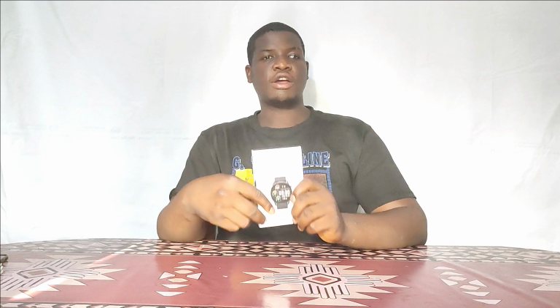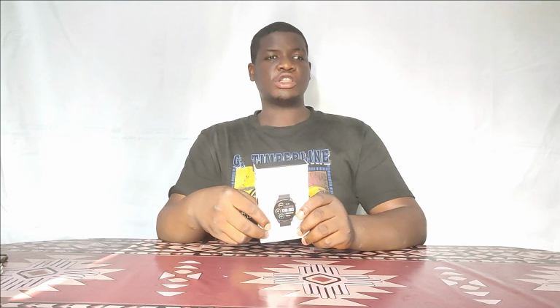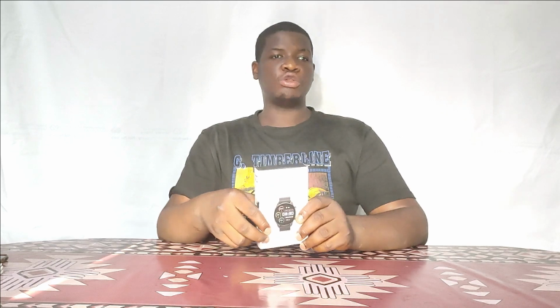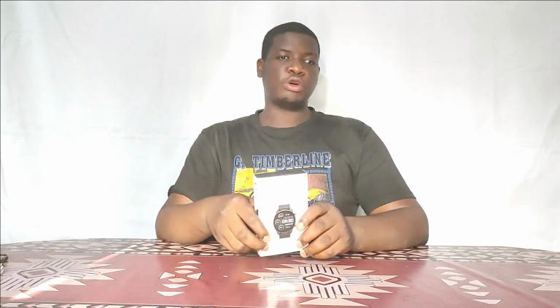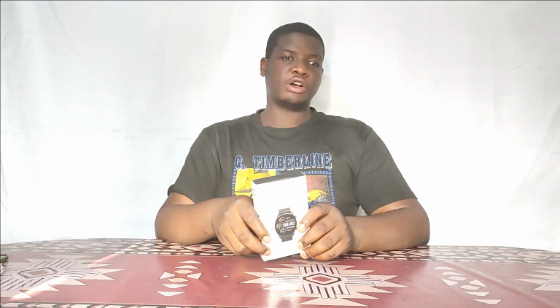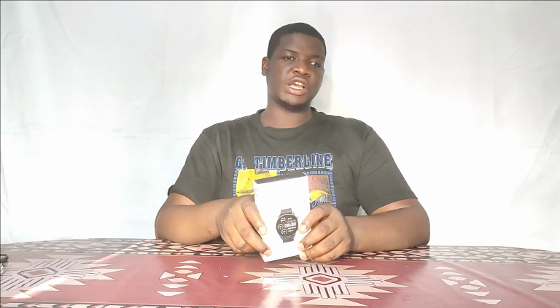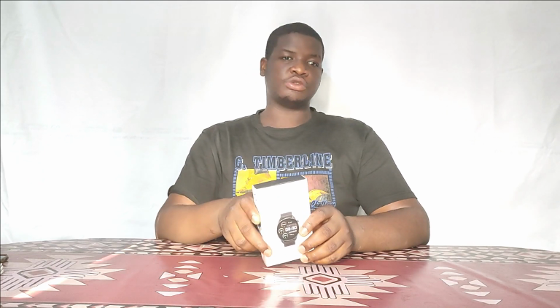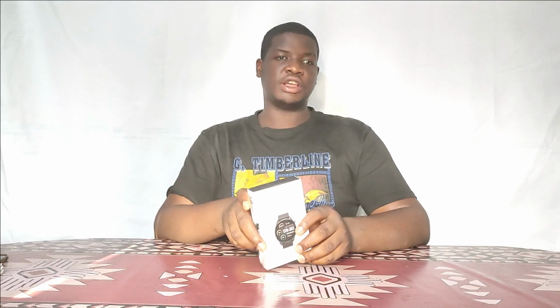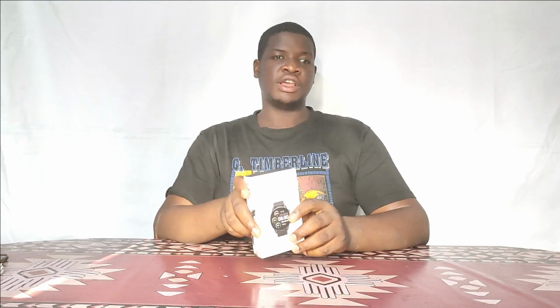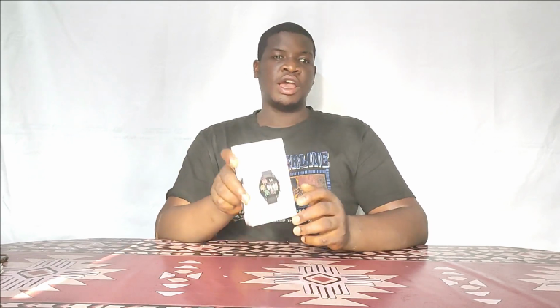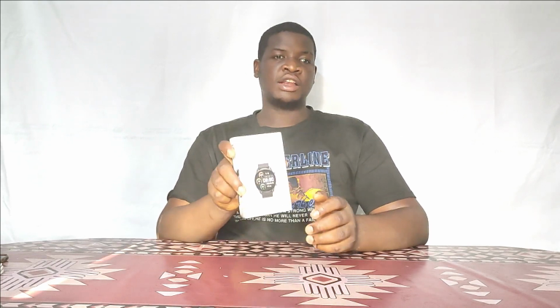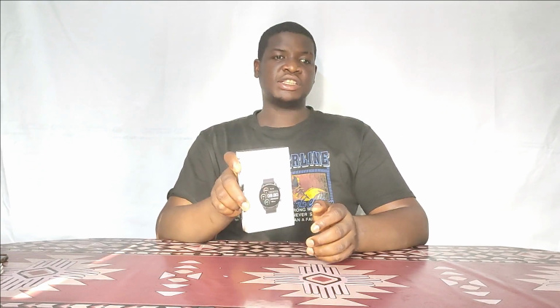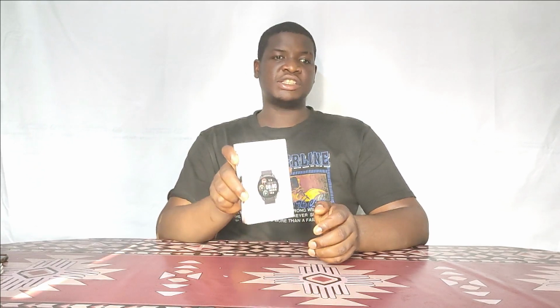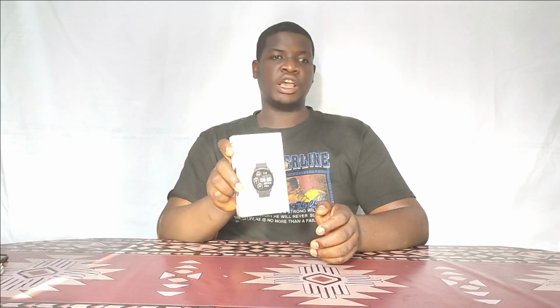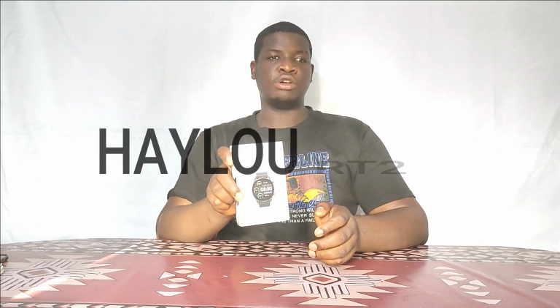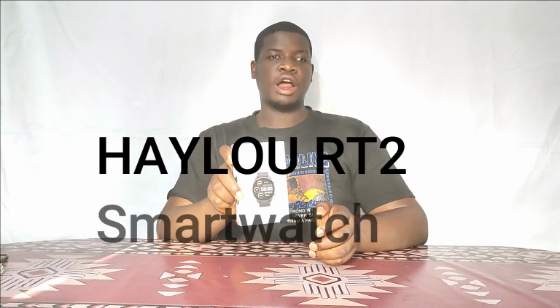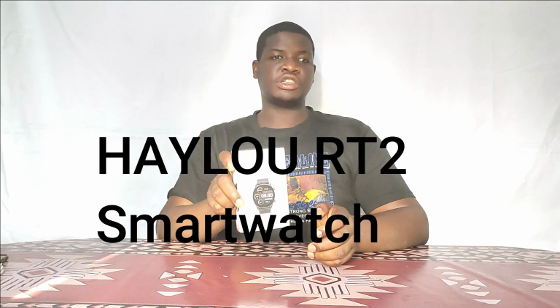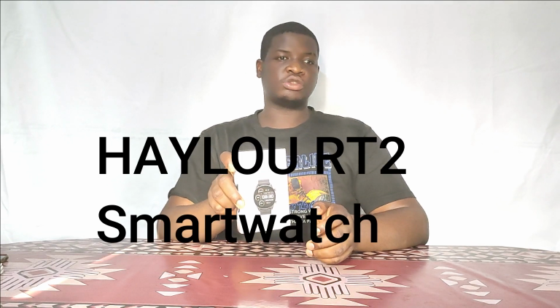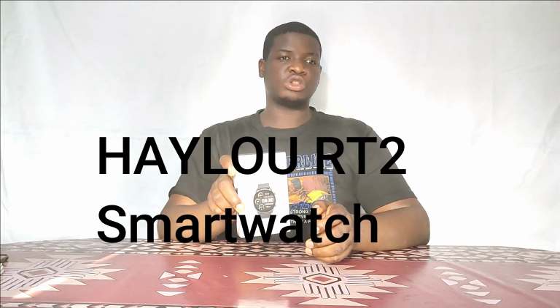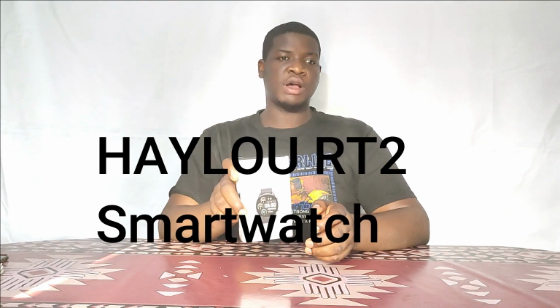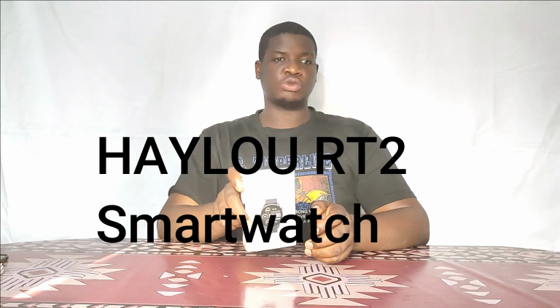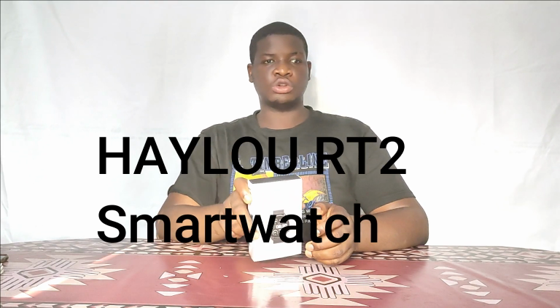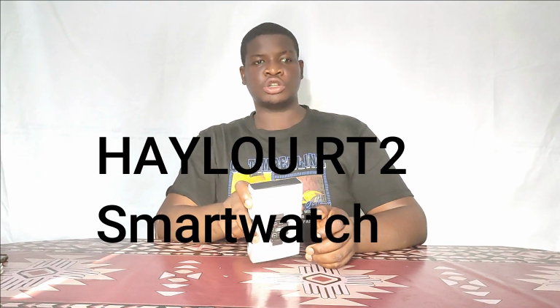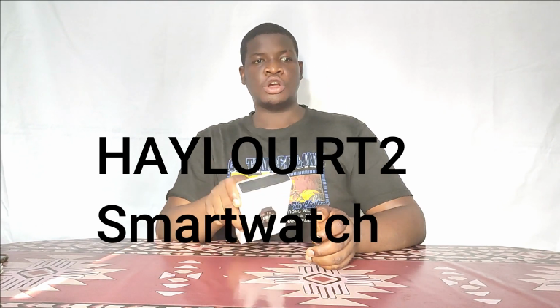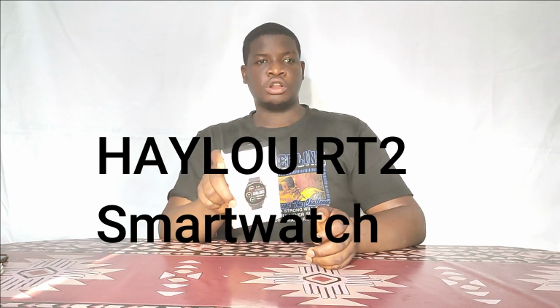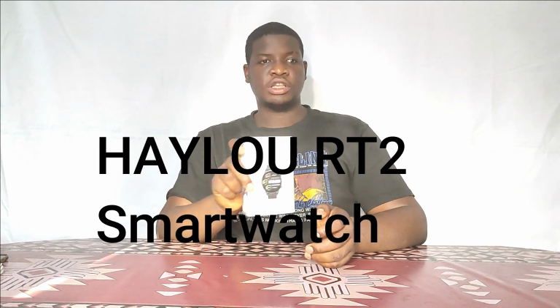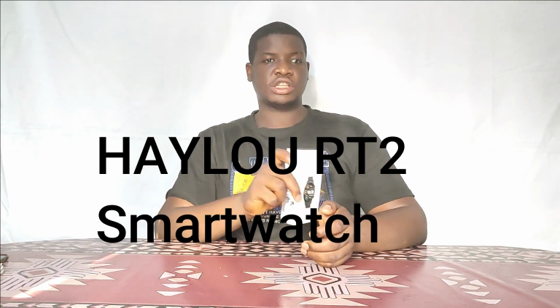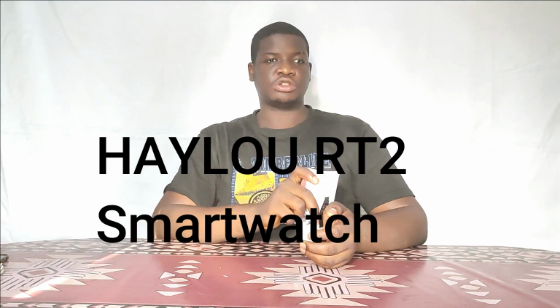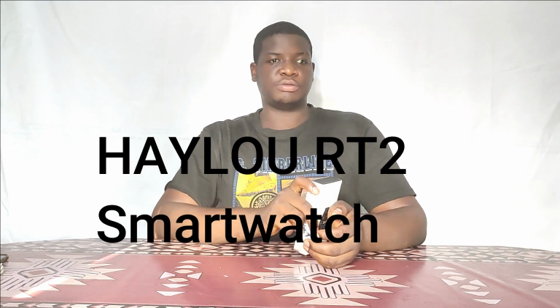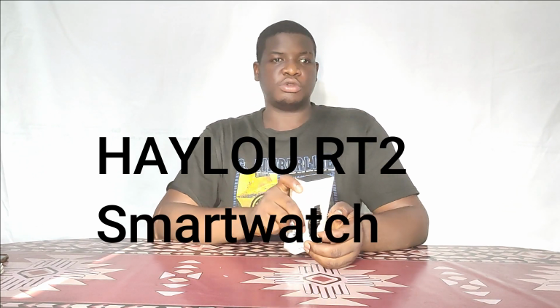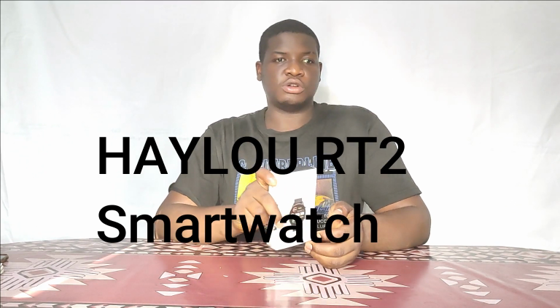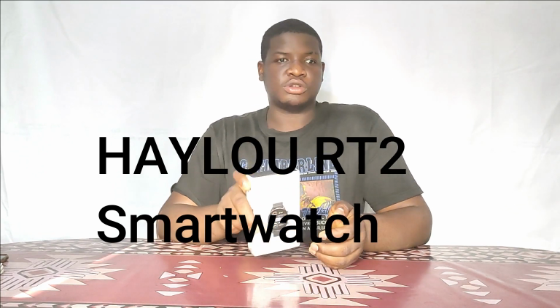I got a new product here today and this is the Helio RT2 smartwatch. Let's get into the product.